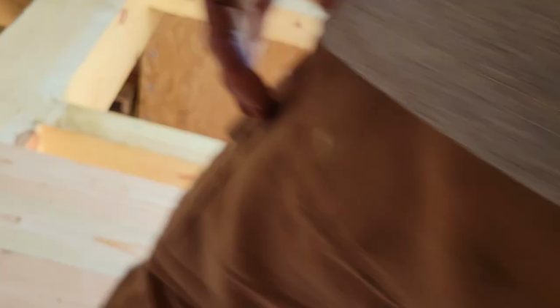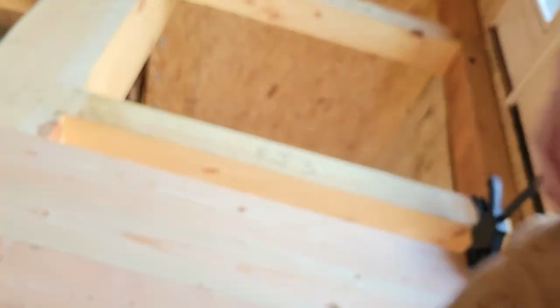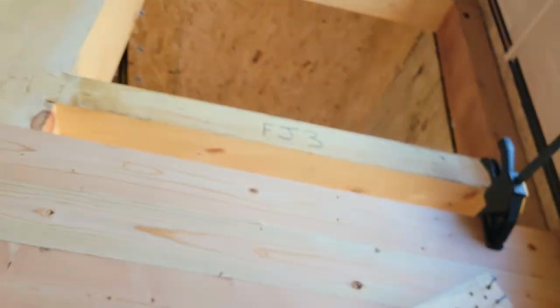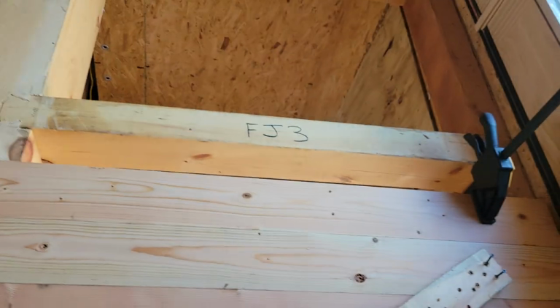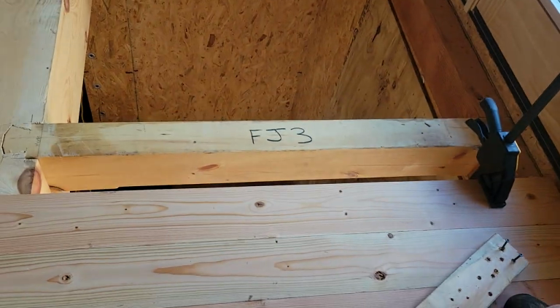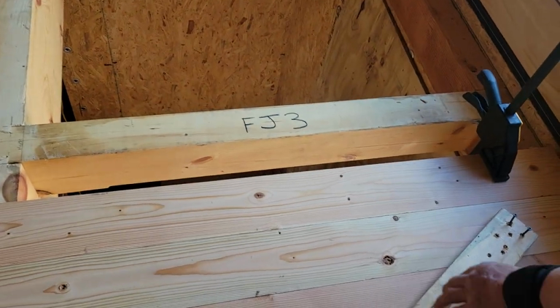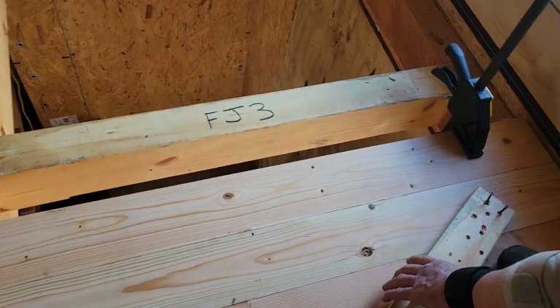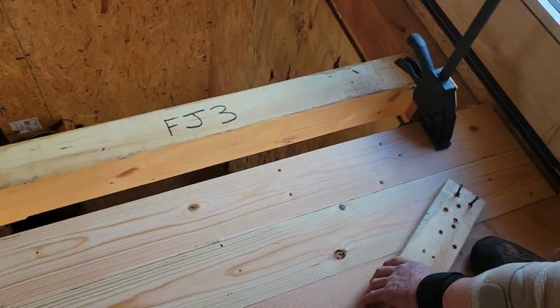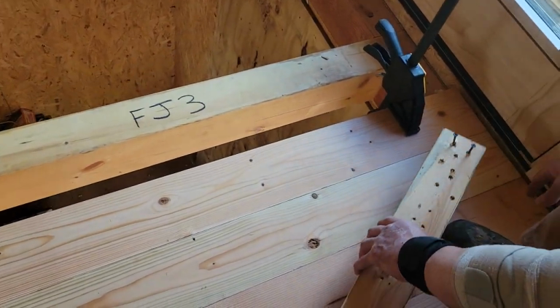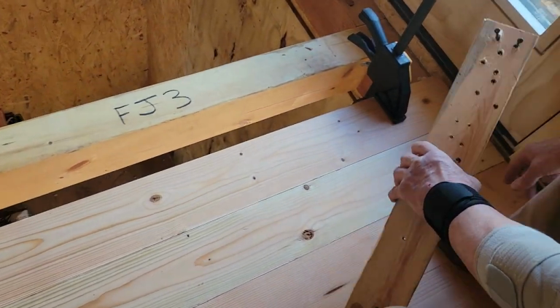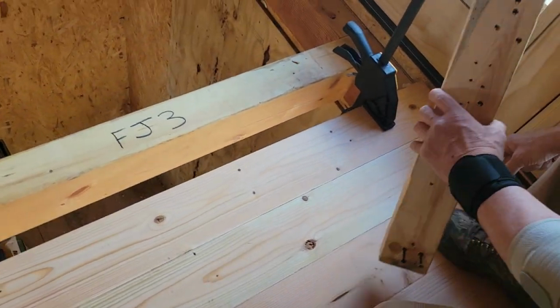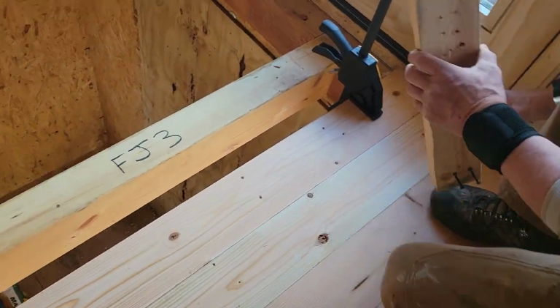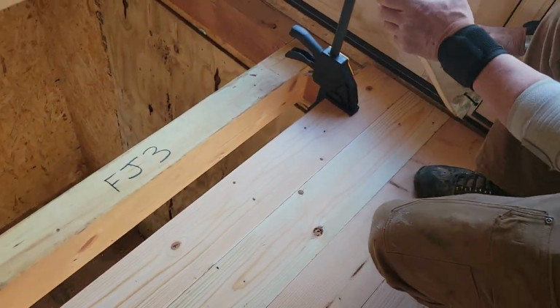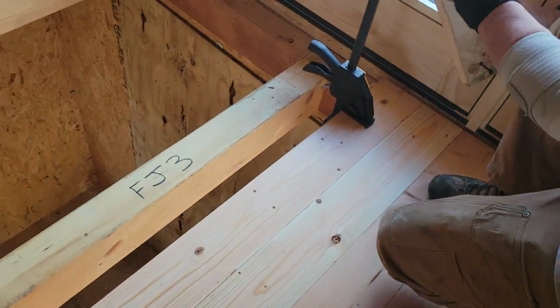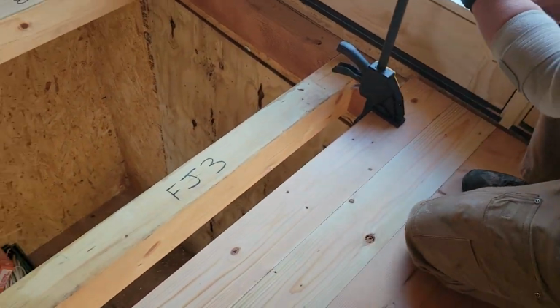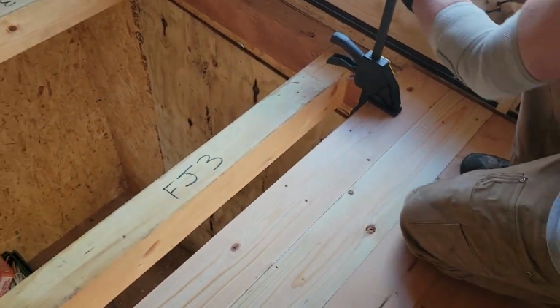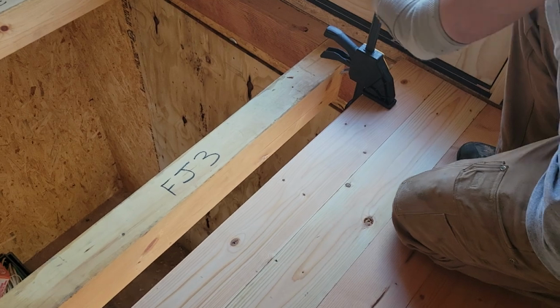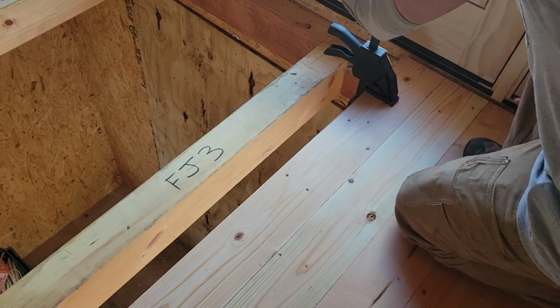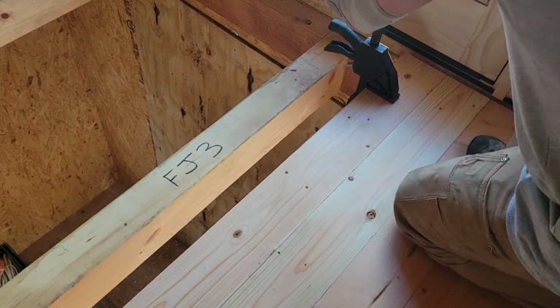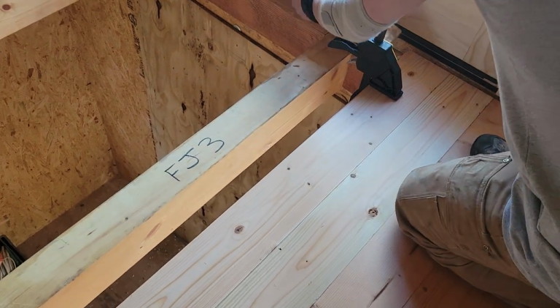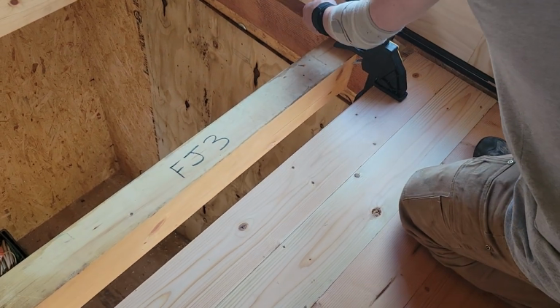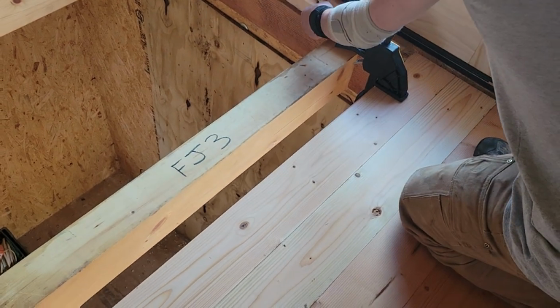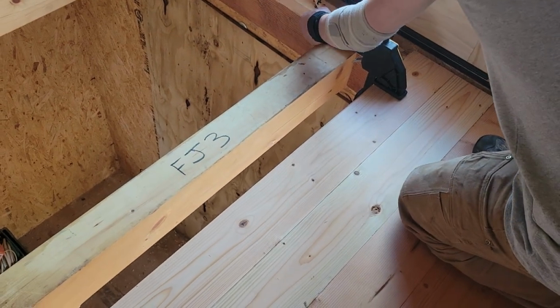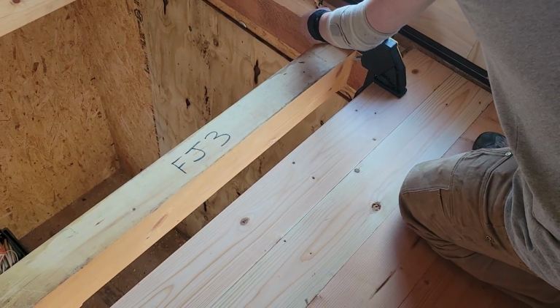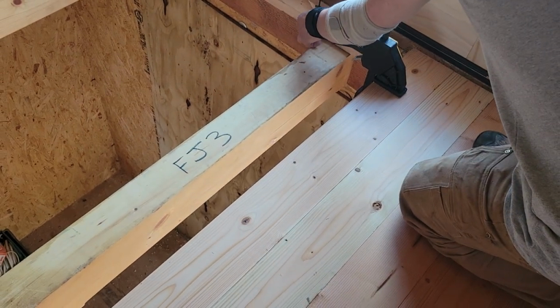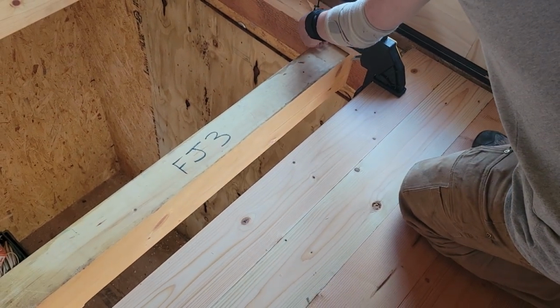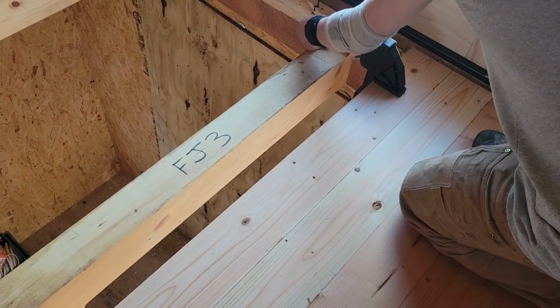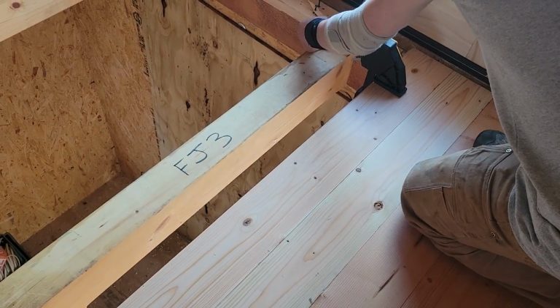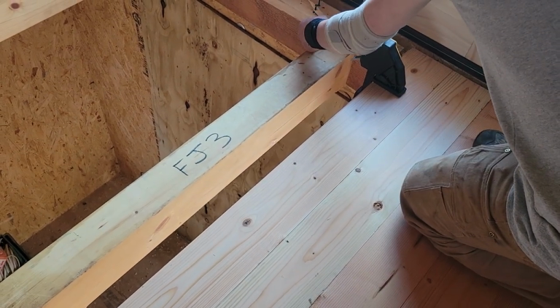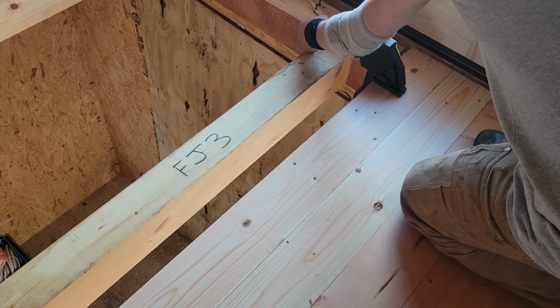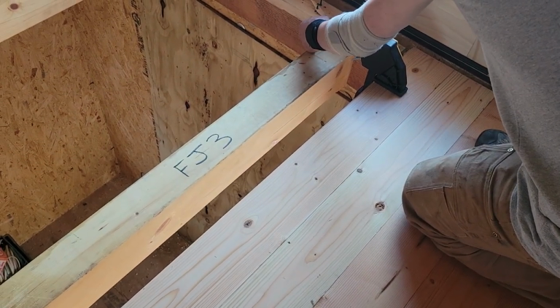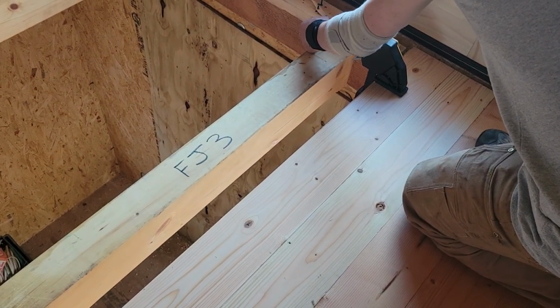I don't like this gap — it doesn't seem to want to close up, so I'm going to go back to my little pry bar trick and see if I can get that gap to close.